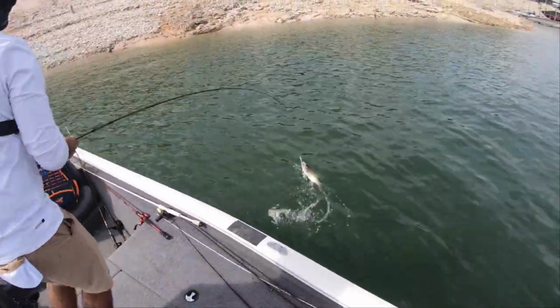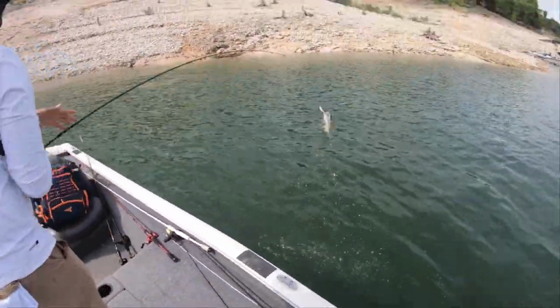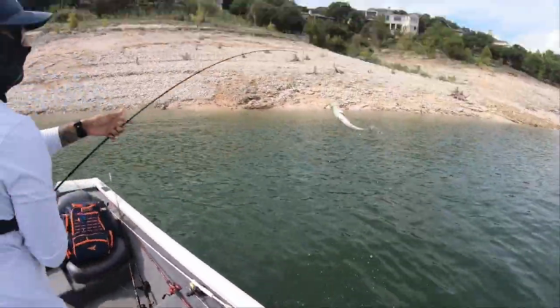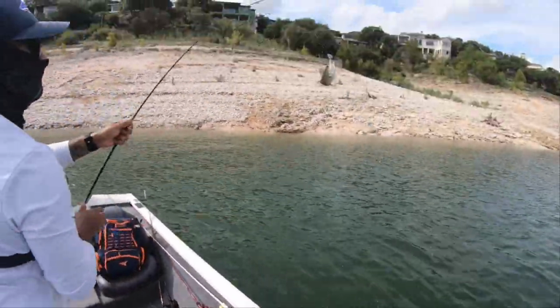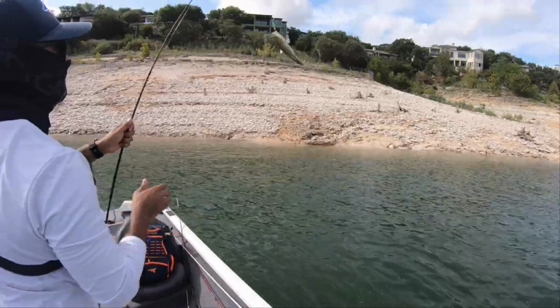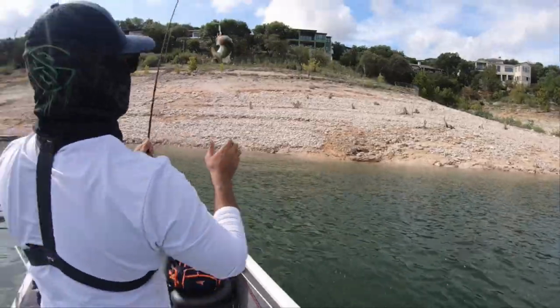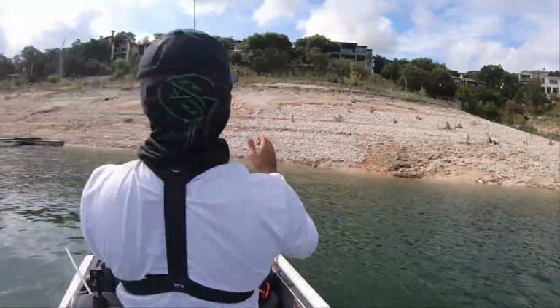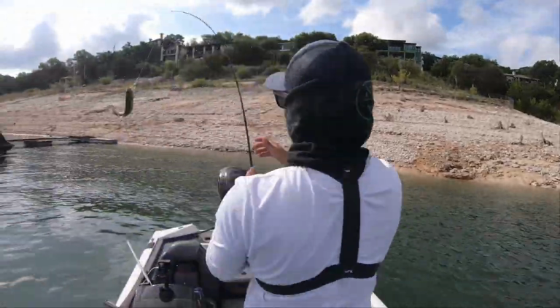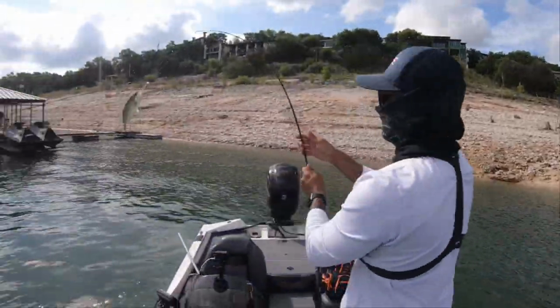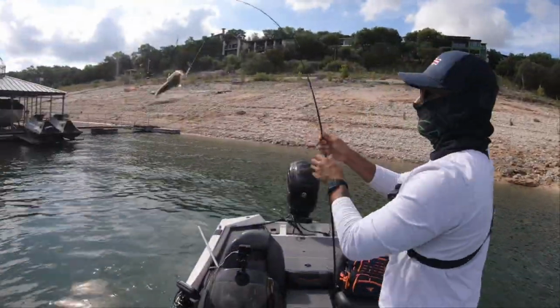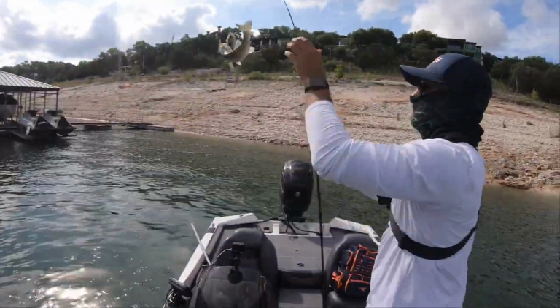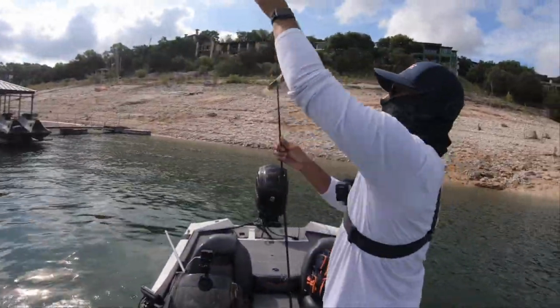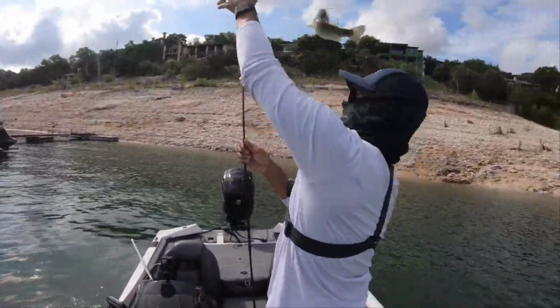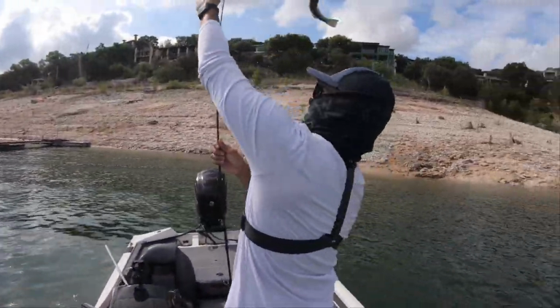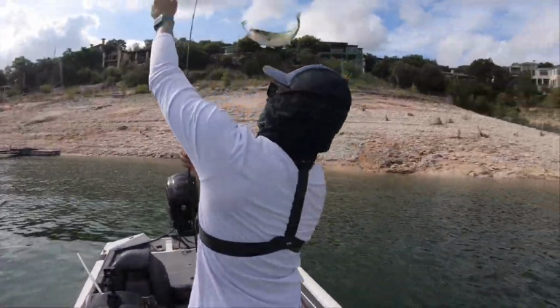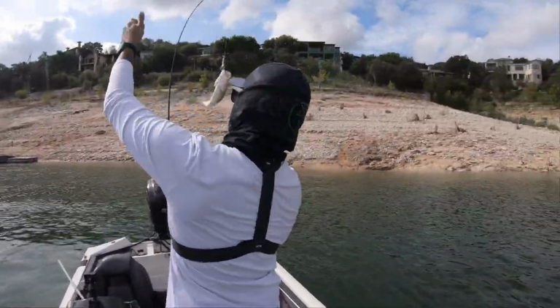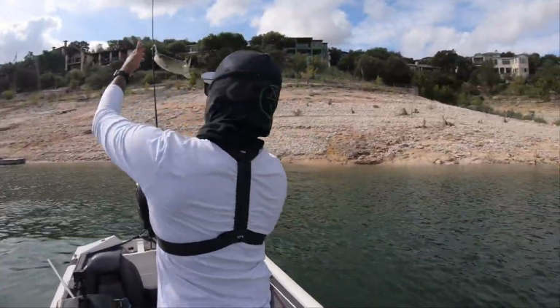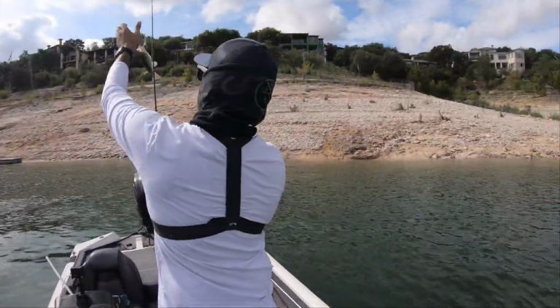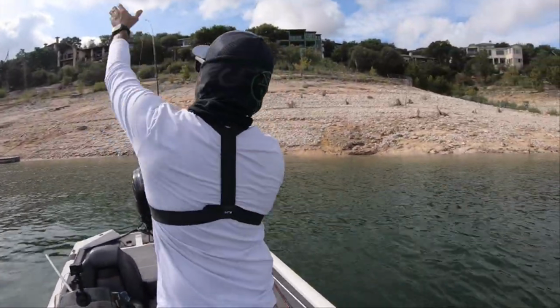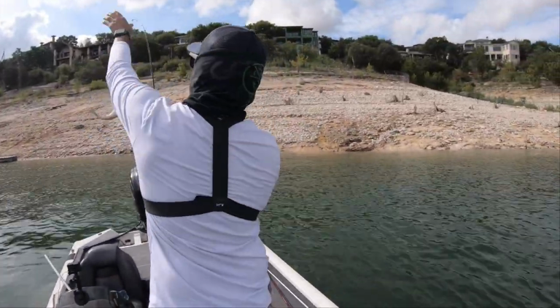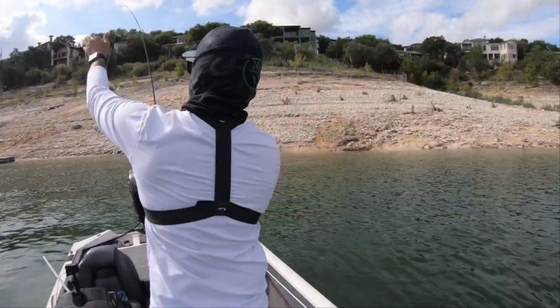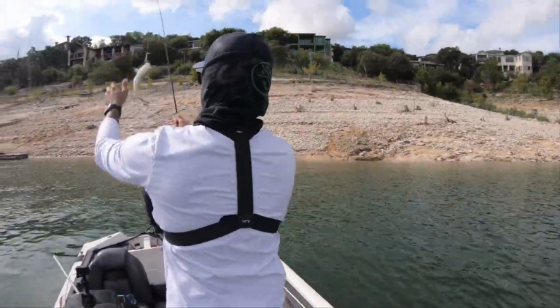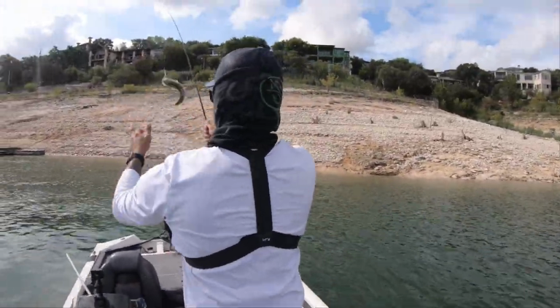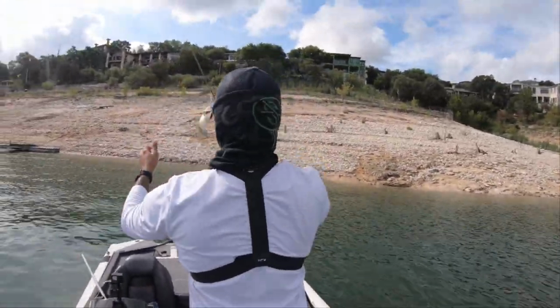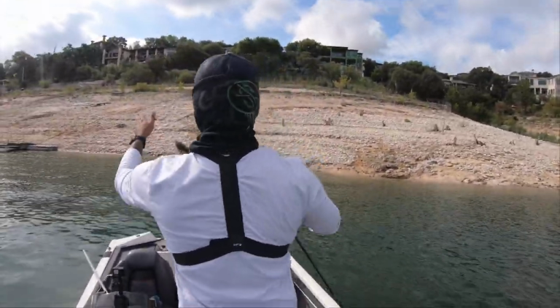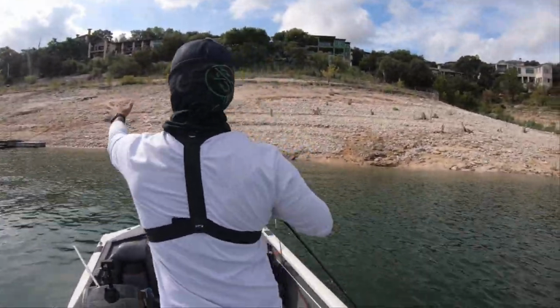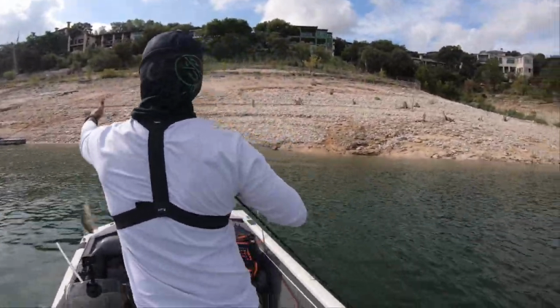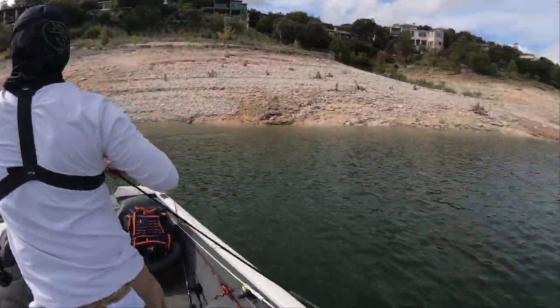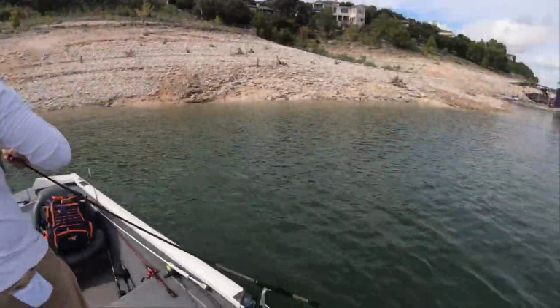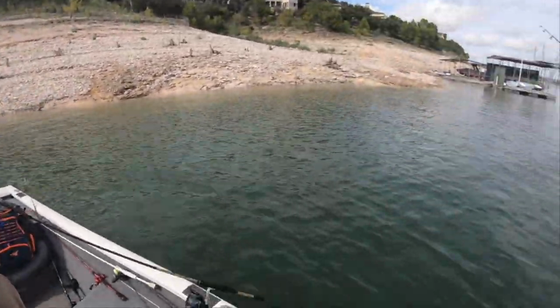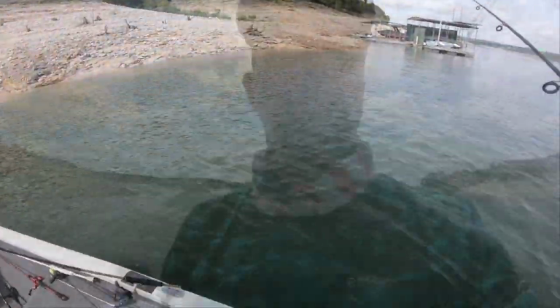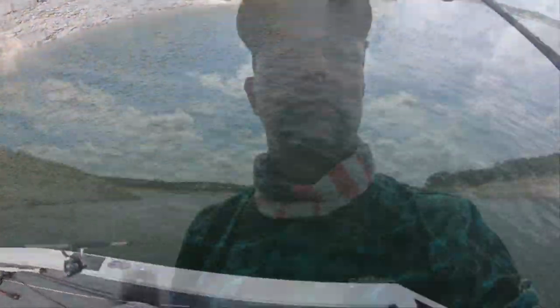There he goes — rooster tail fish. That's a Guad. That's a nice Guad.